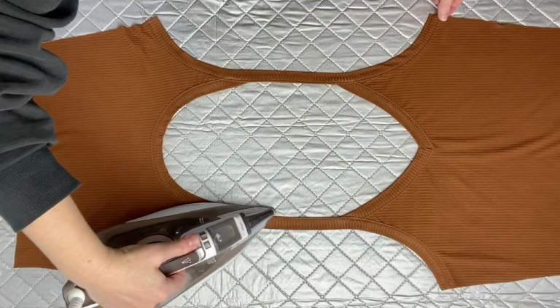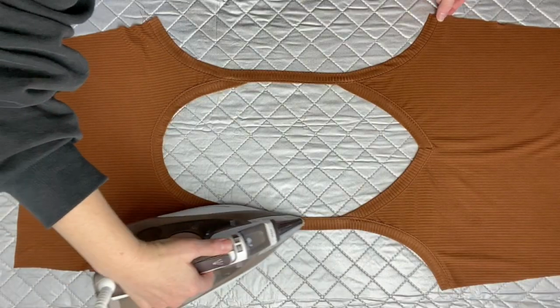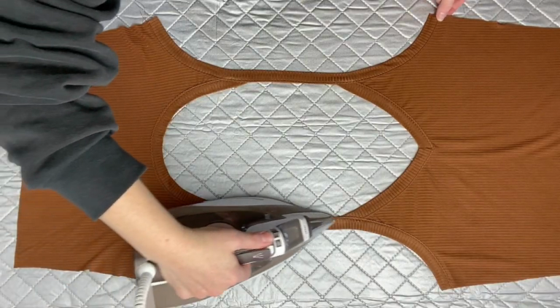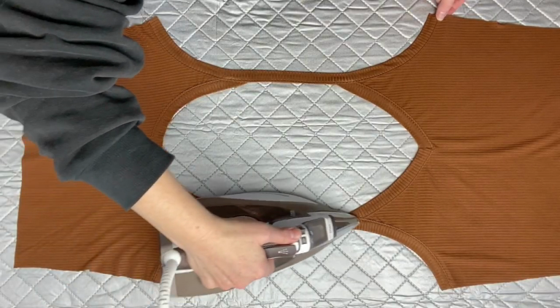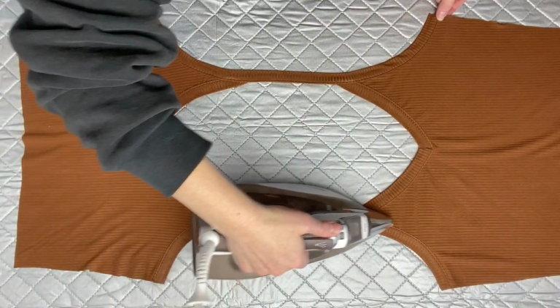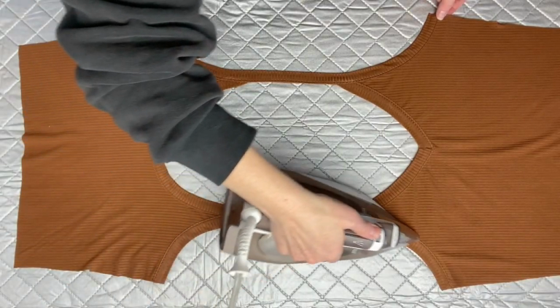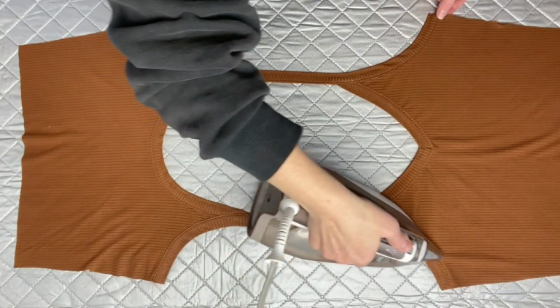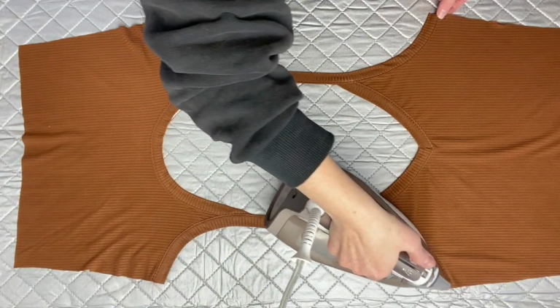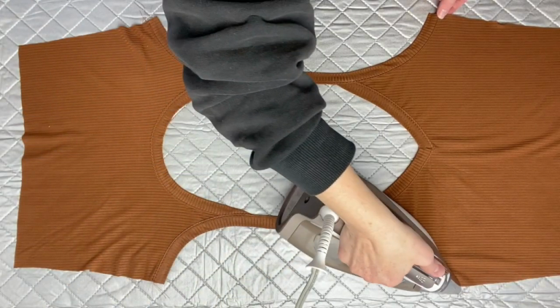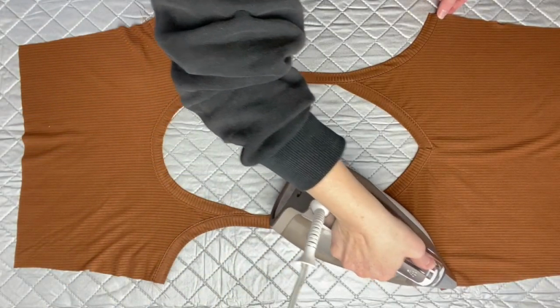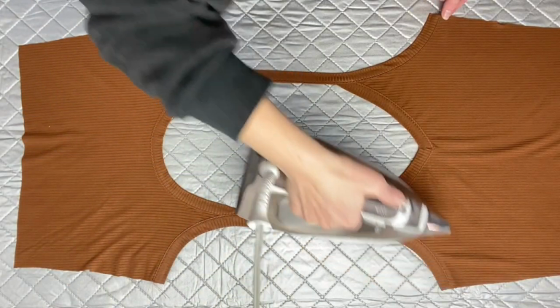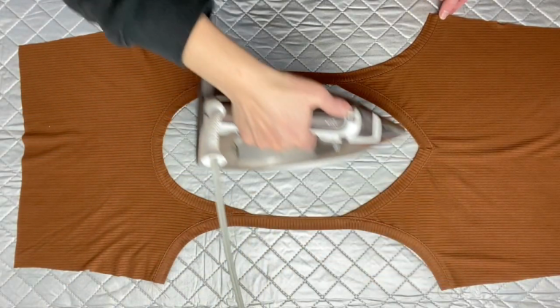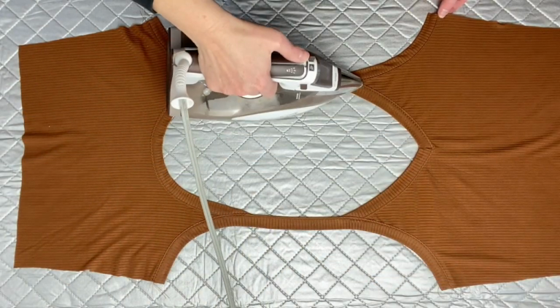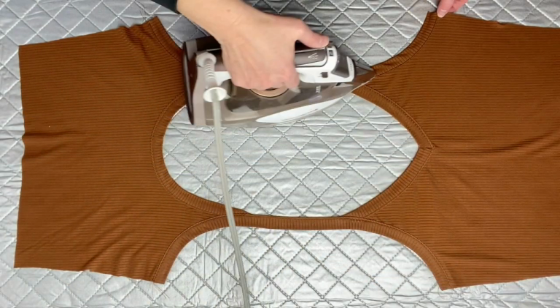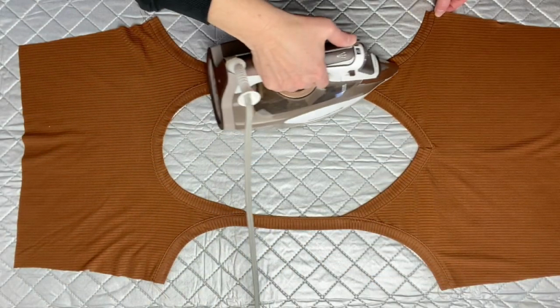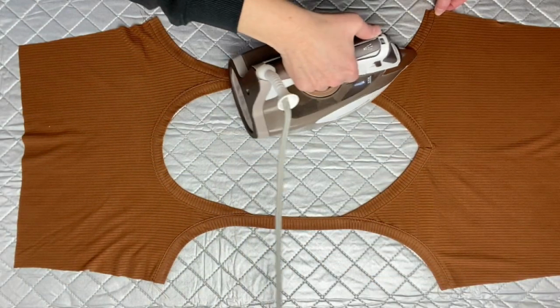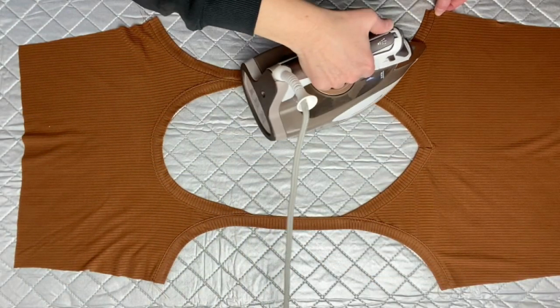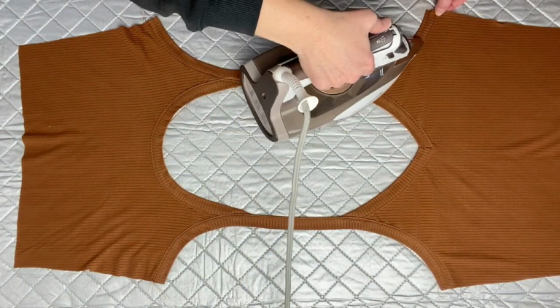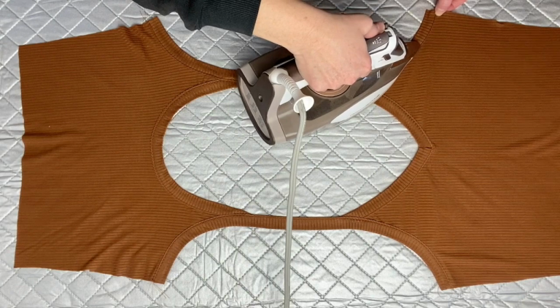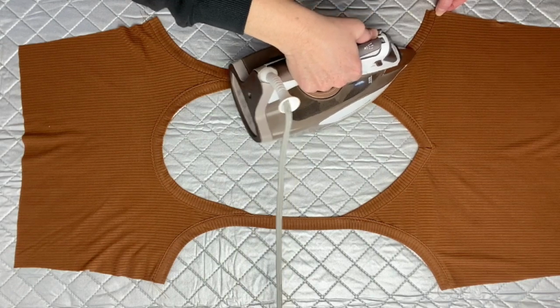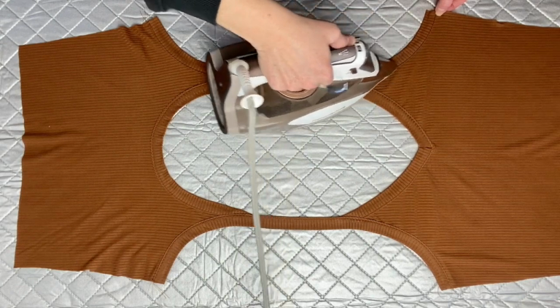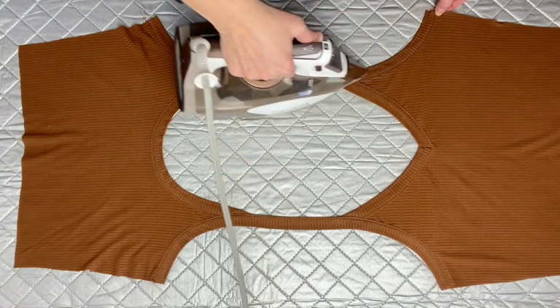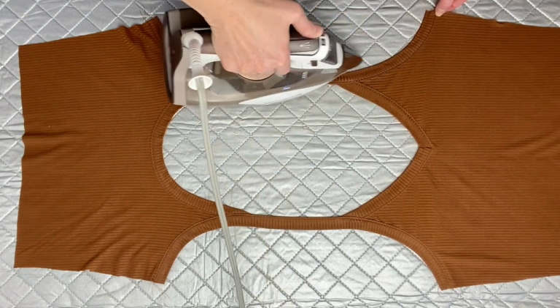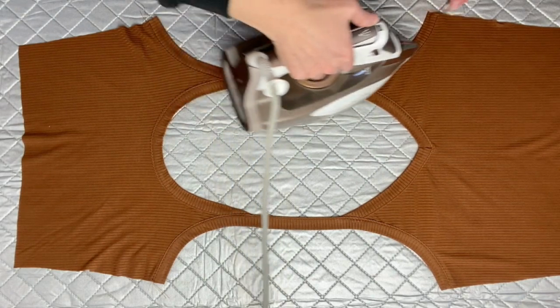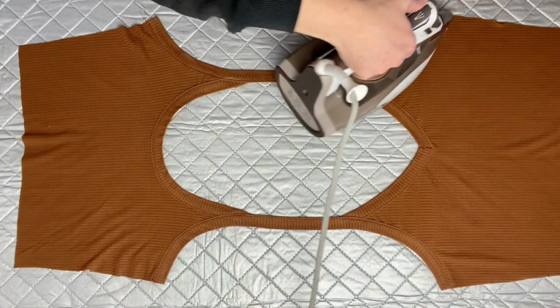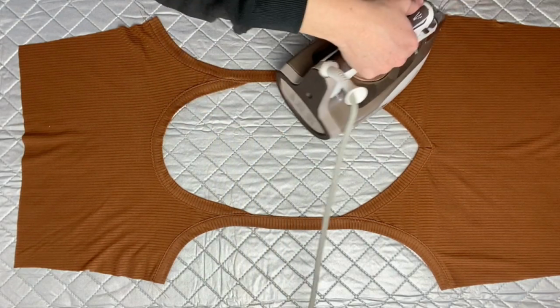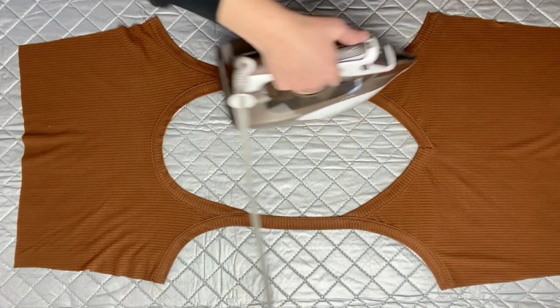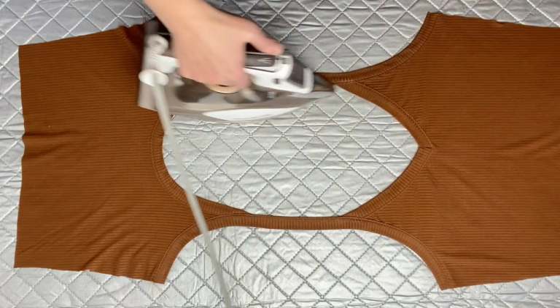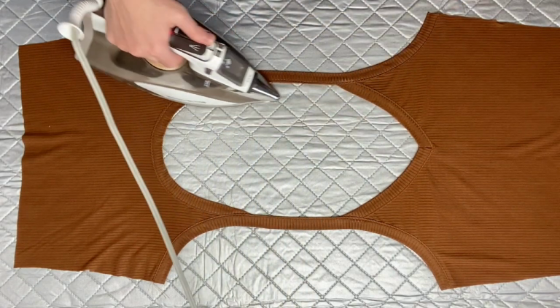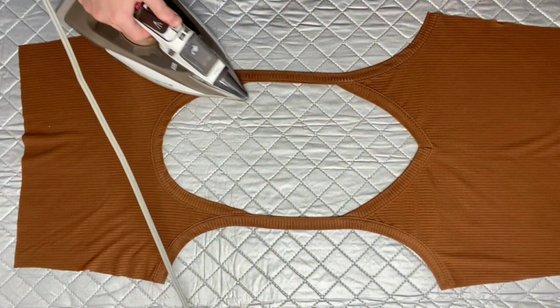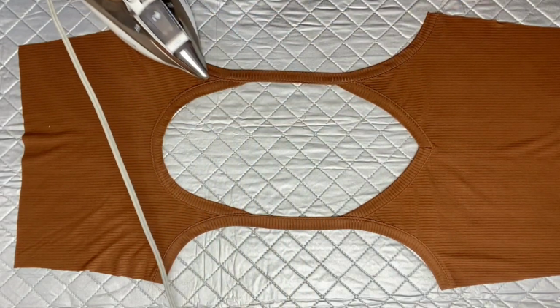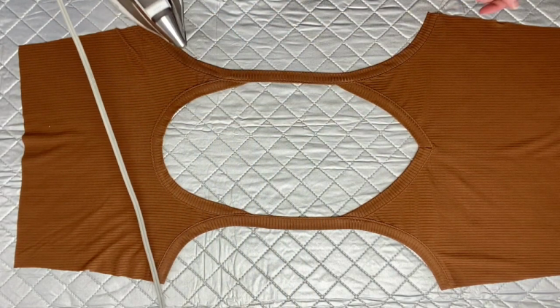And there you go — all your straps are completely attached. Go ahead and give them some good steam in case they got stretched out a bit during construction.